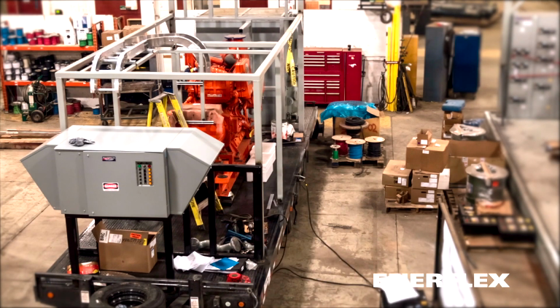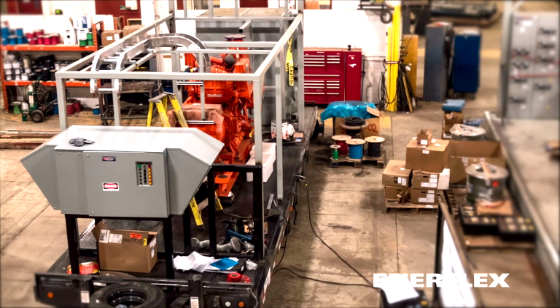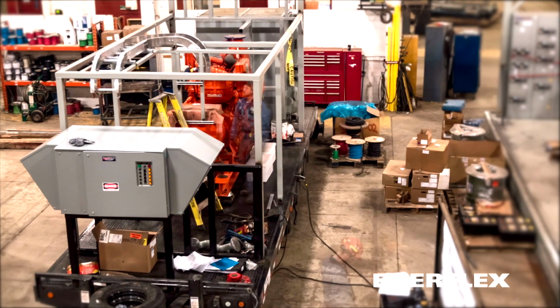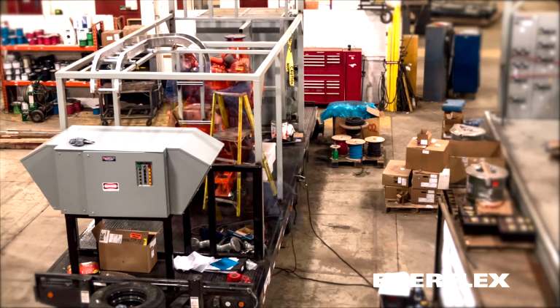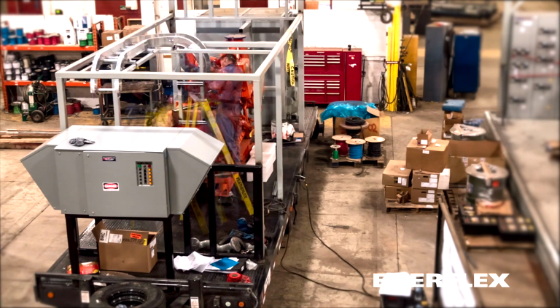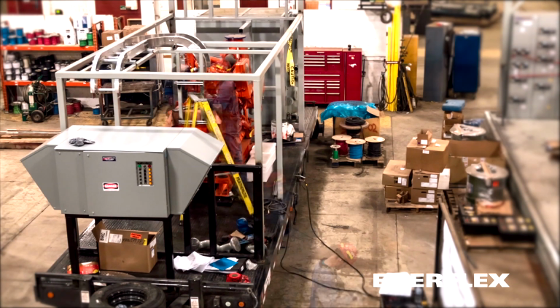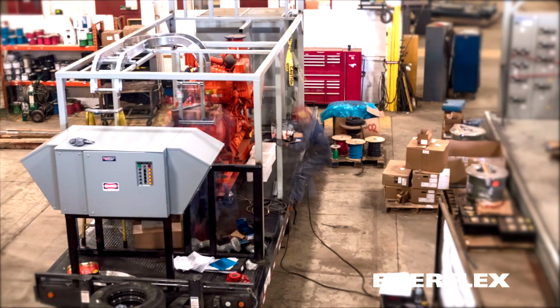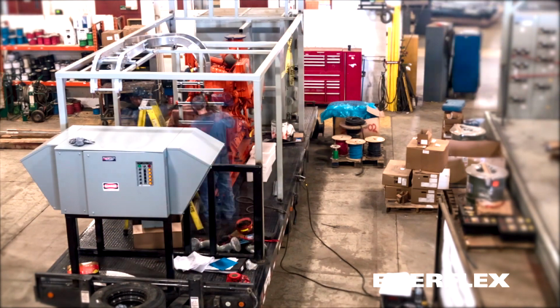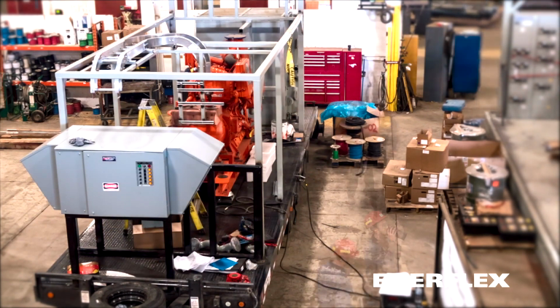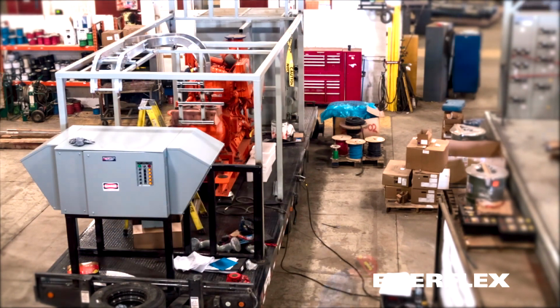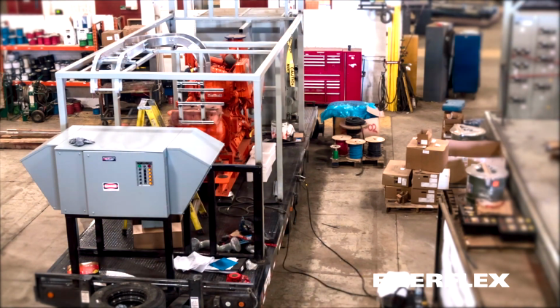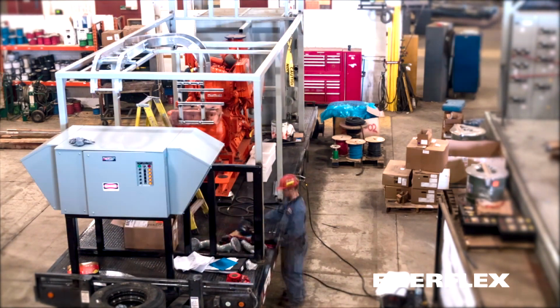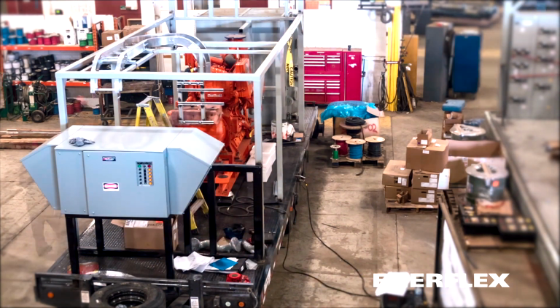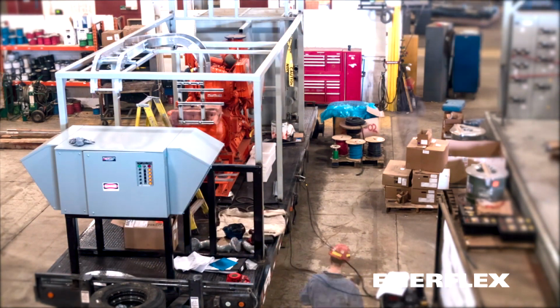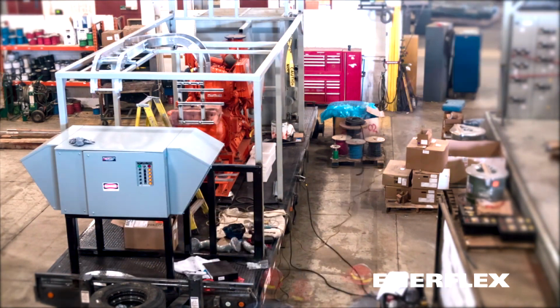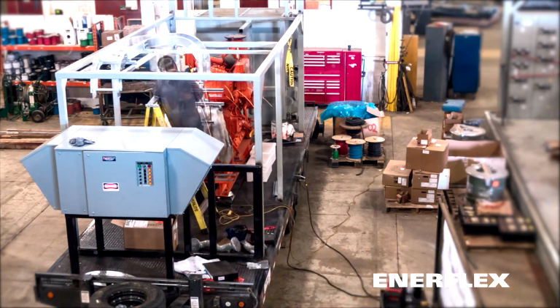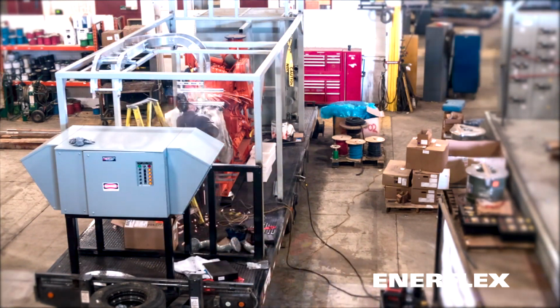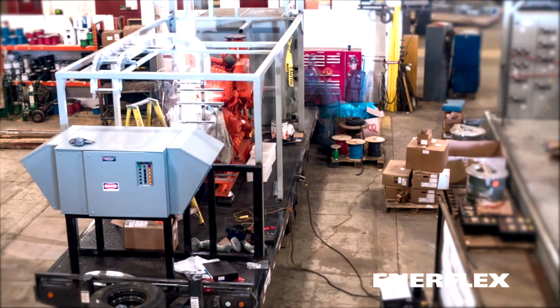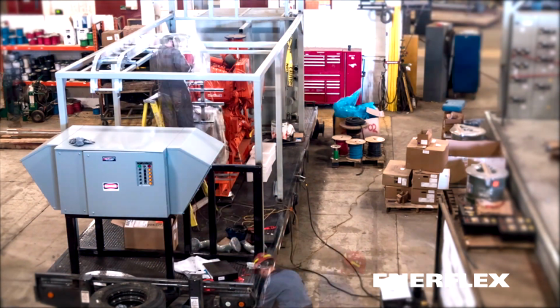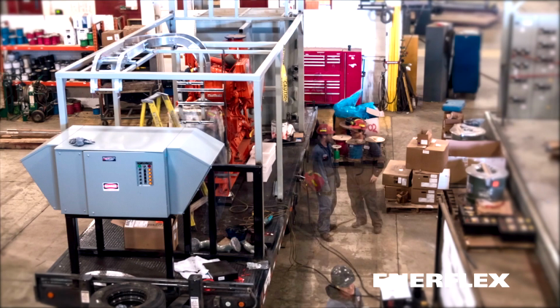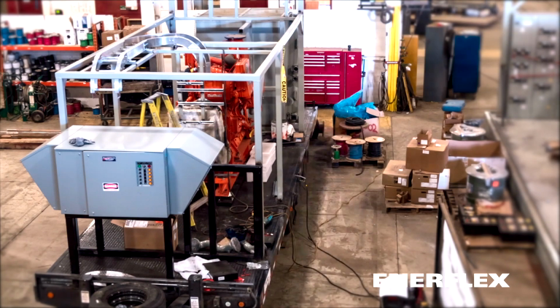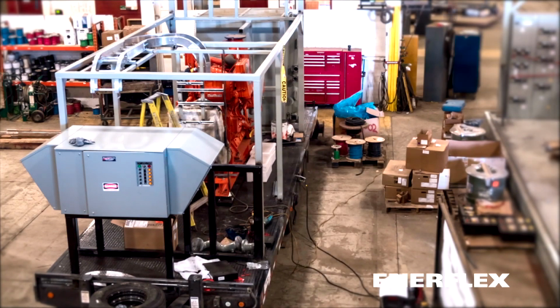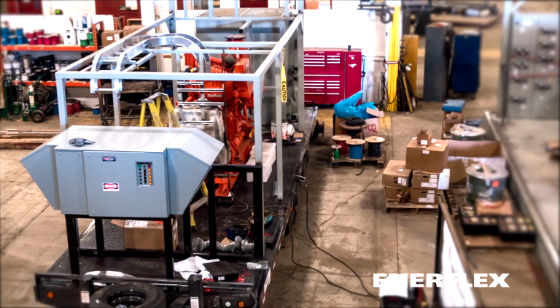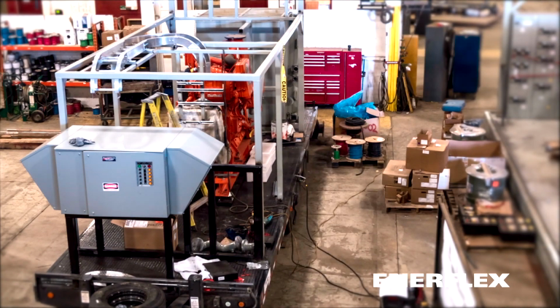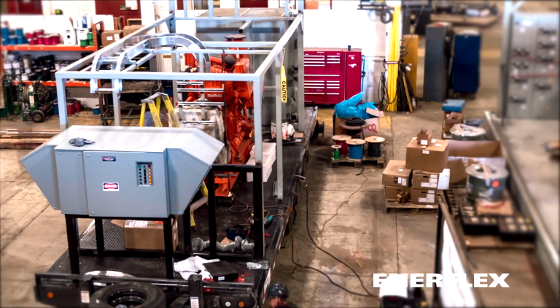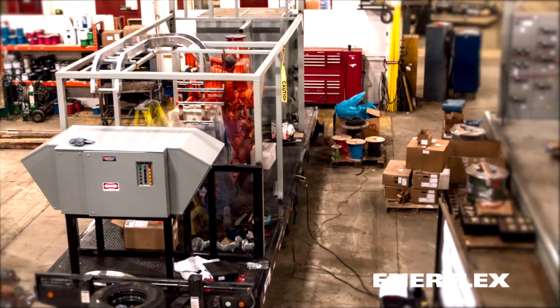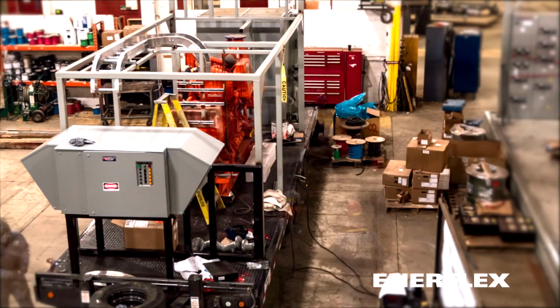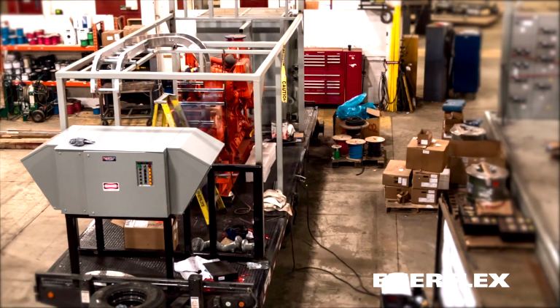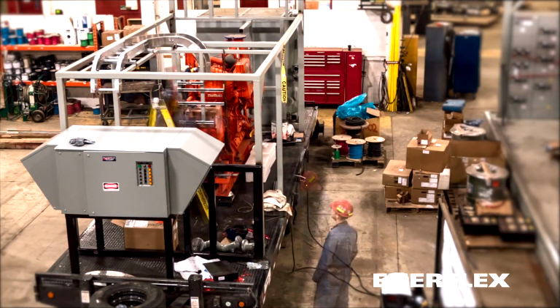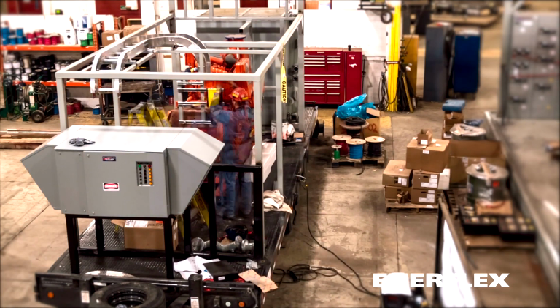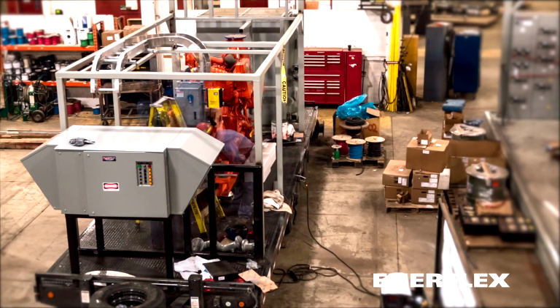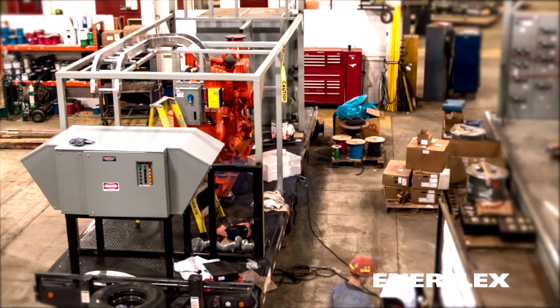The Enerflex Genset model PWT300S is Blackstart capable, featuring an onboard oil and glycol heater.